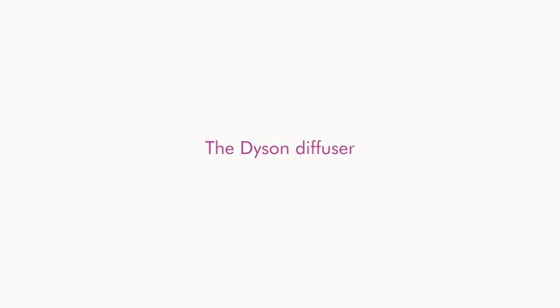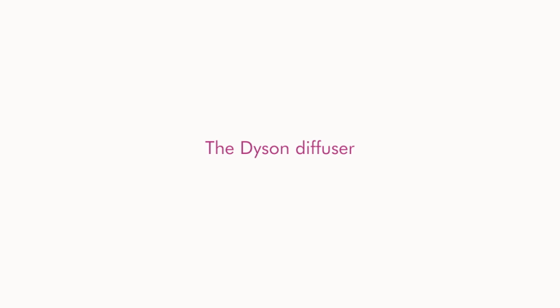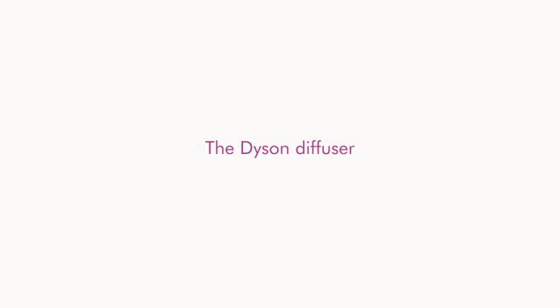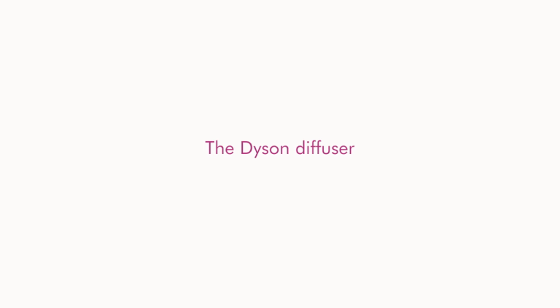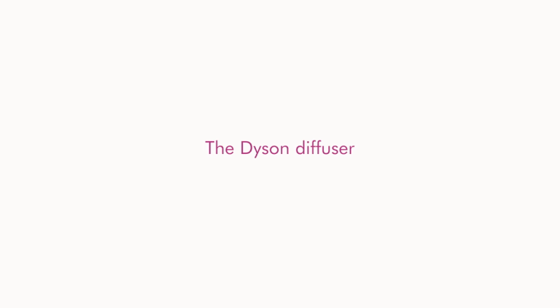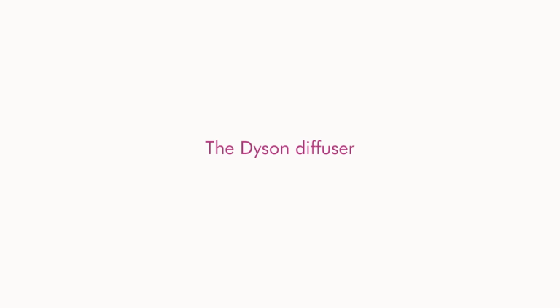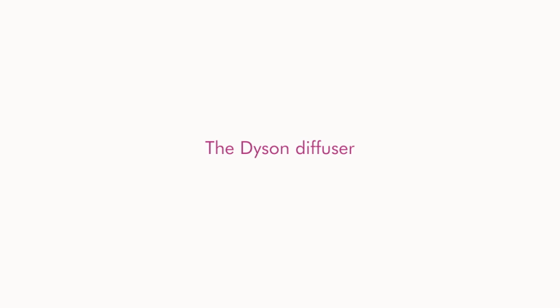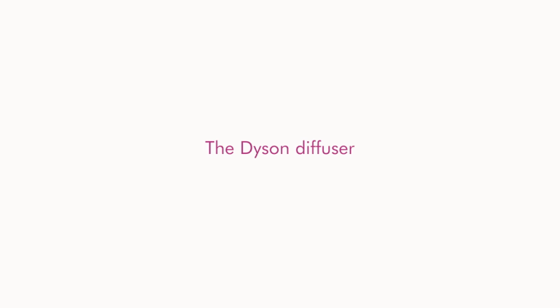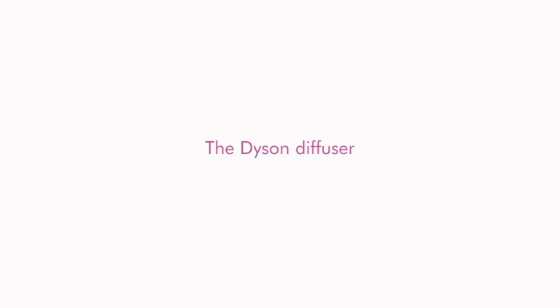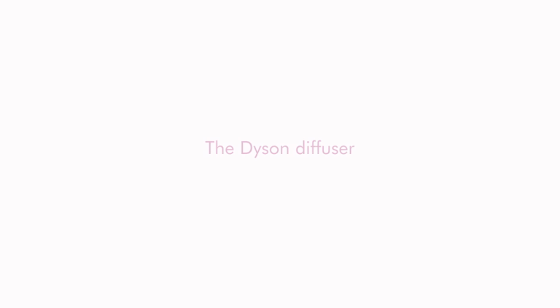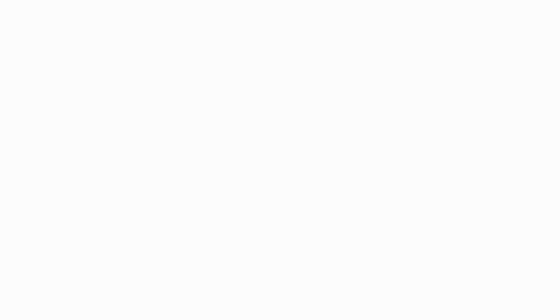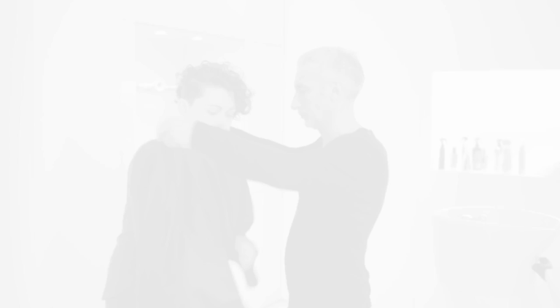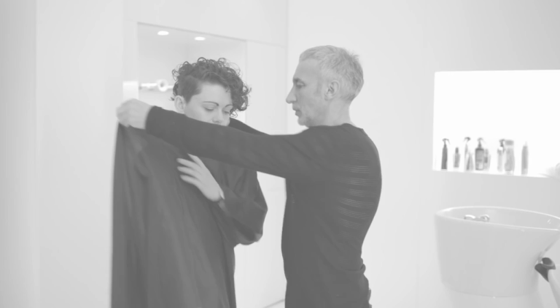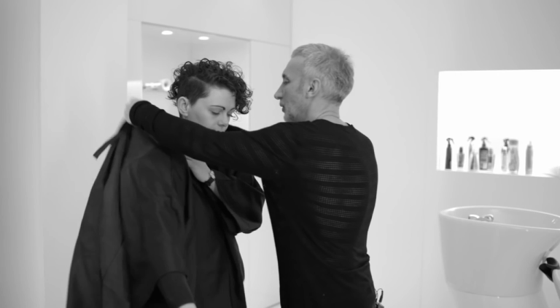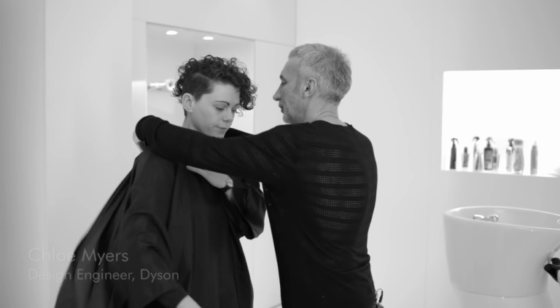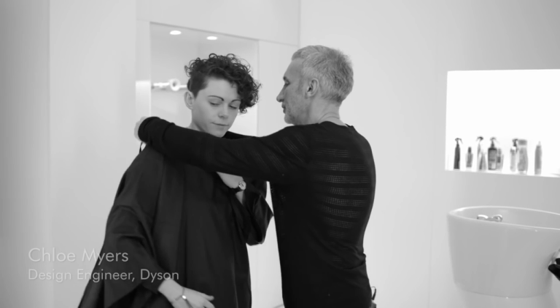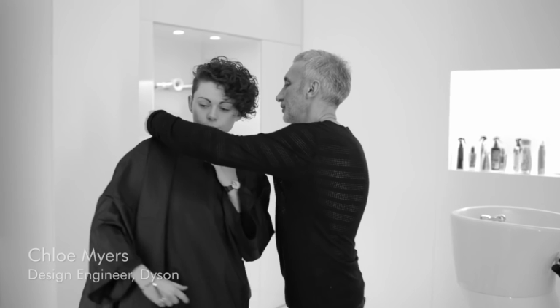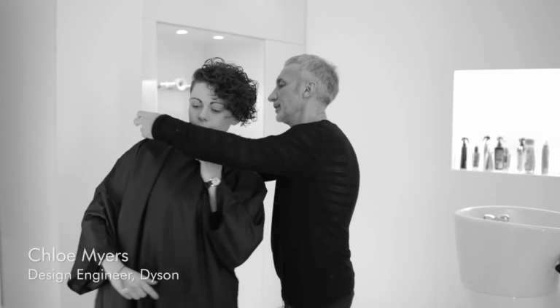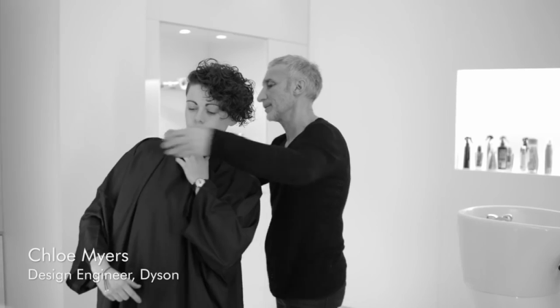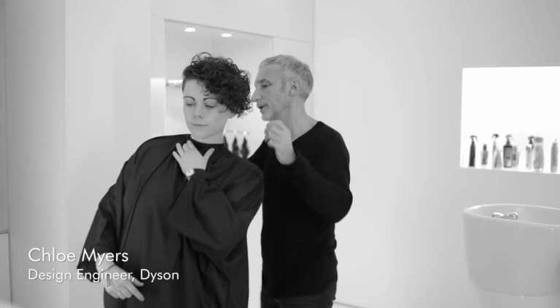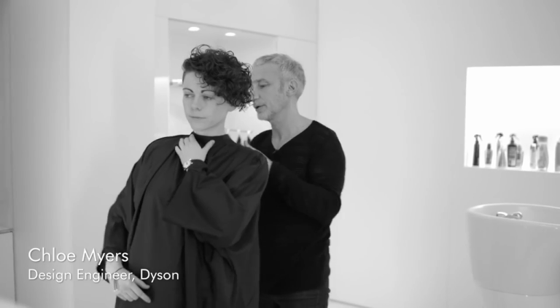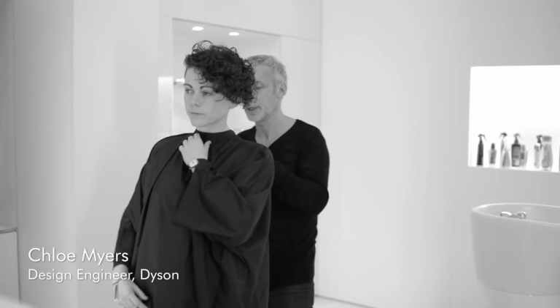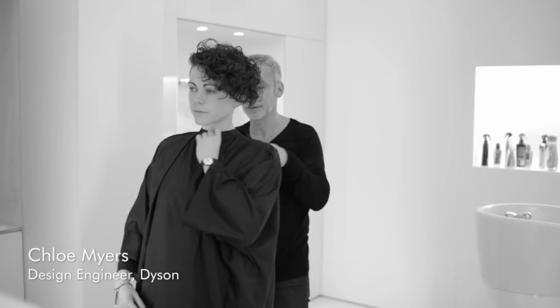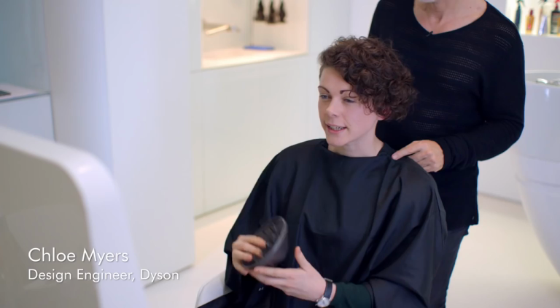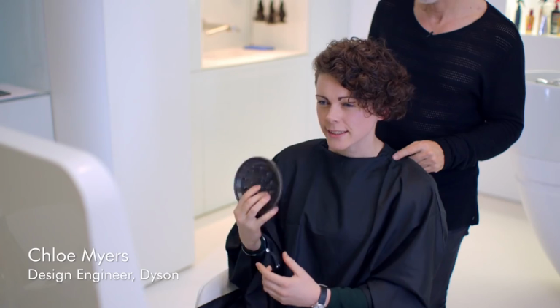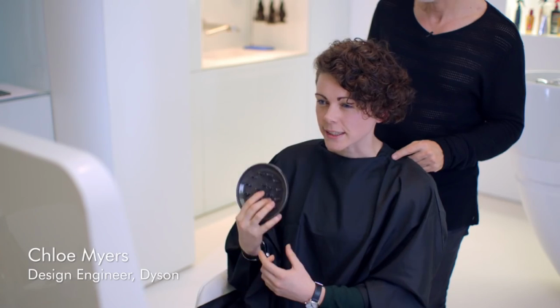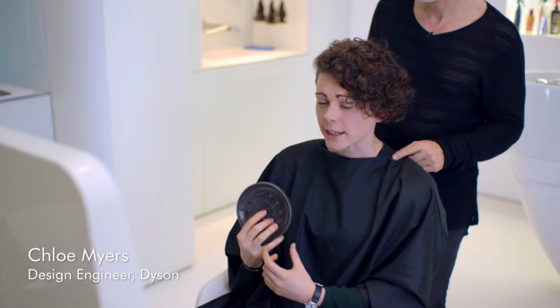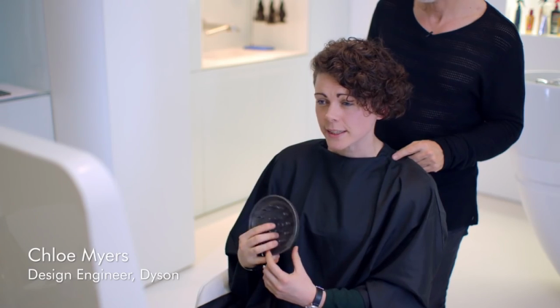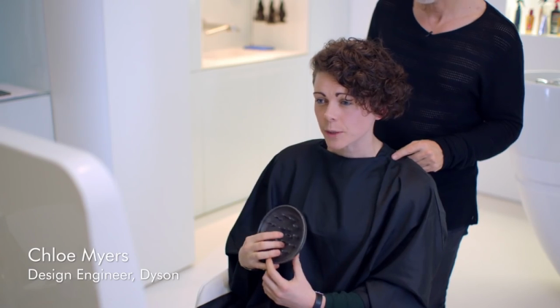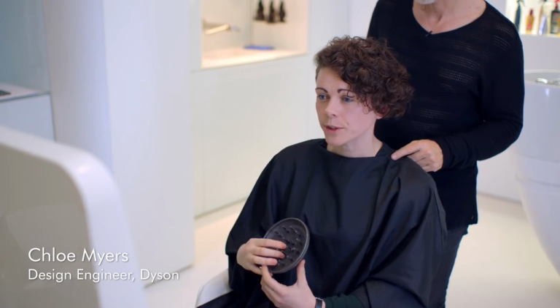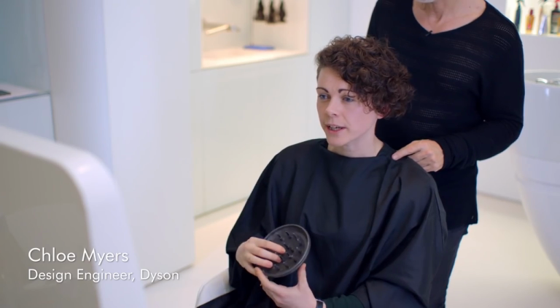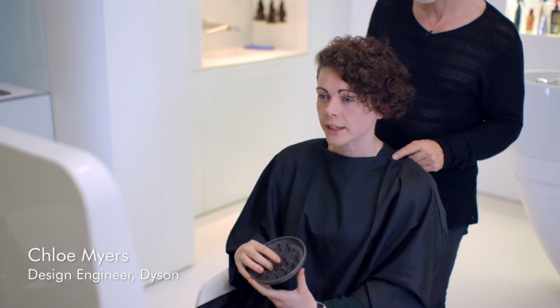When designing the product, we knew that we wanted a really even heat and flow distribution across it. As a stylist, how does that help you dry my hair?